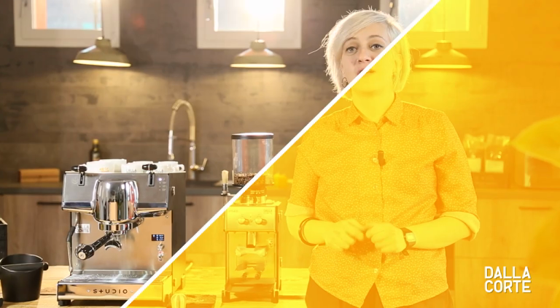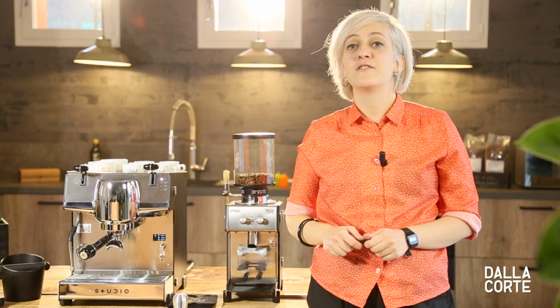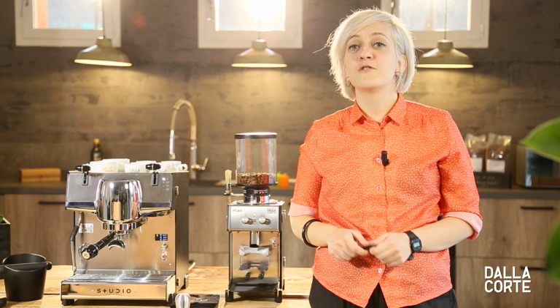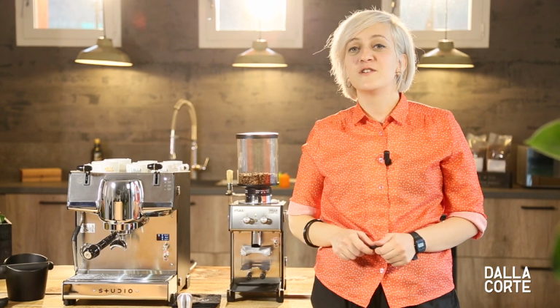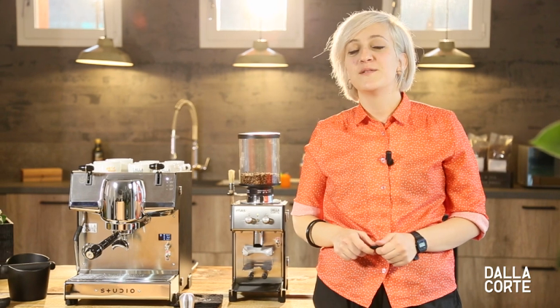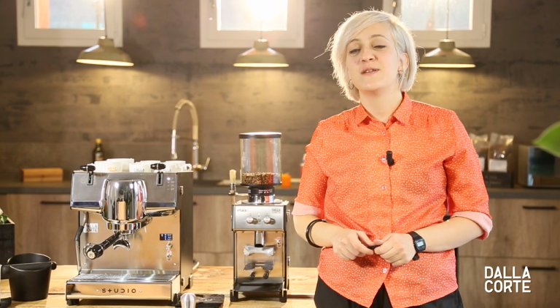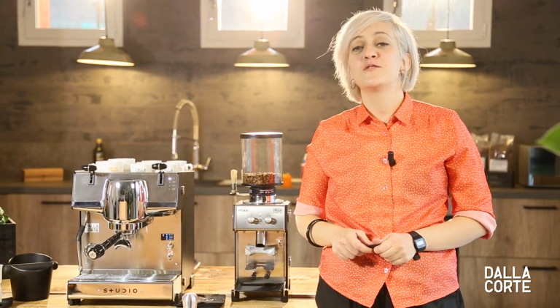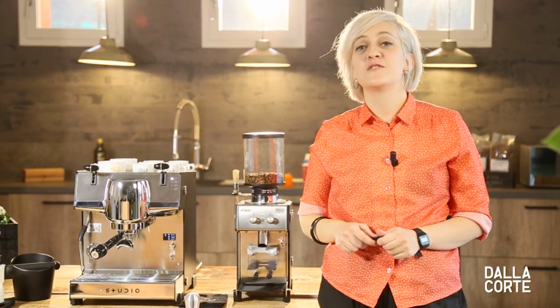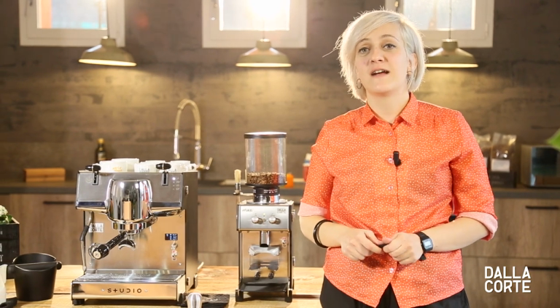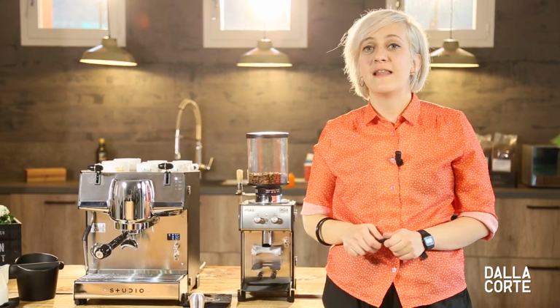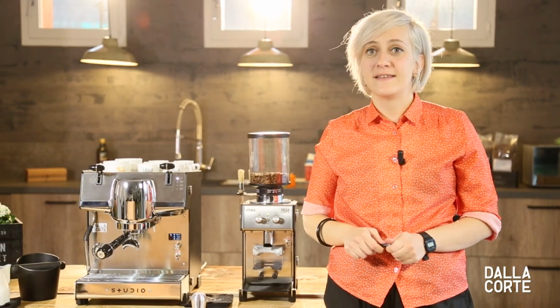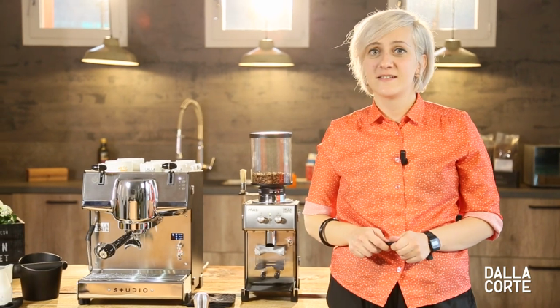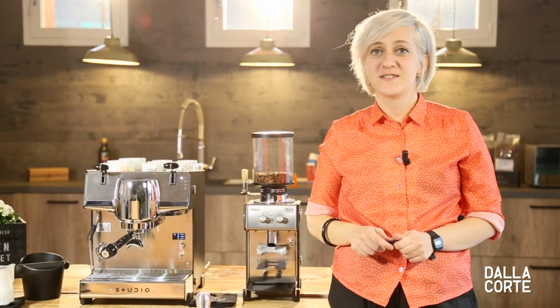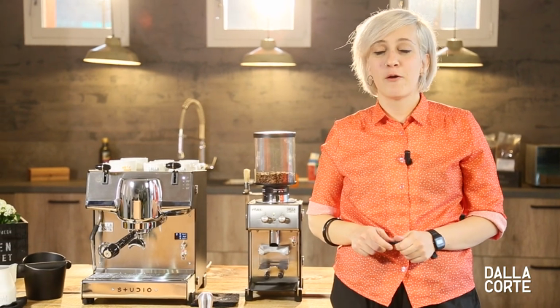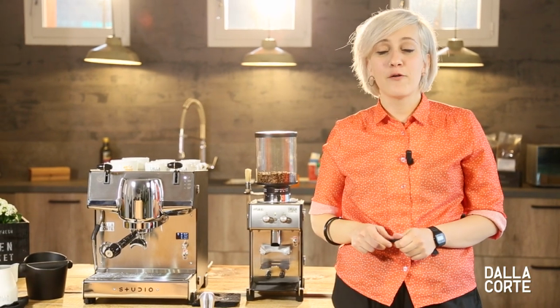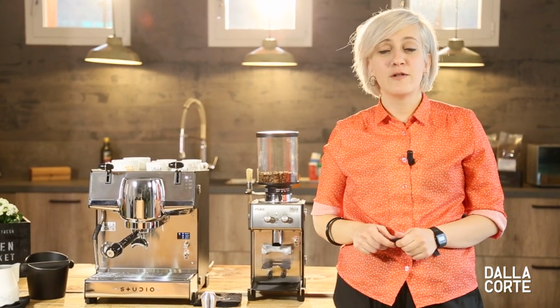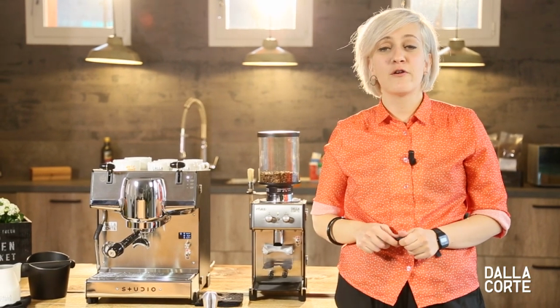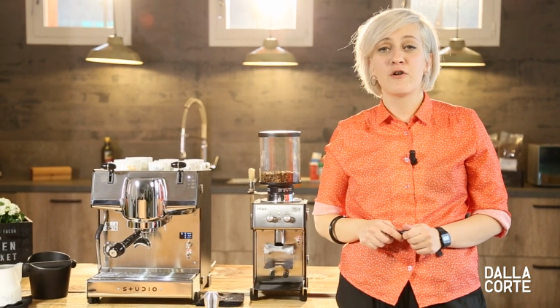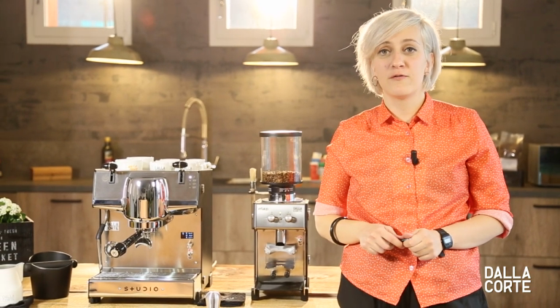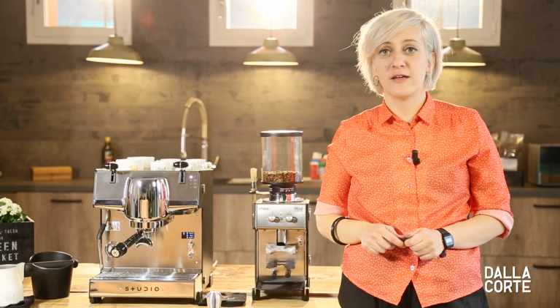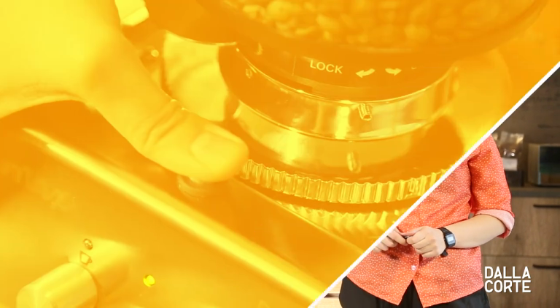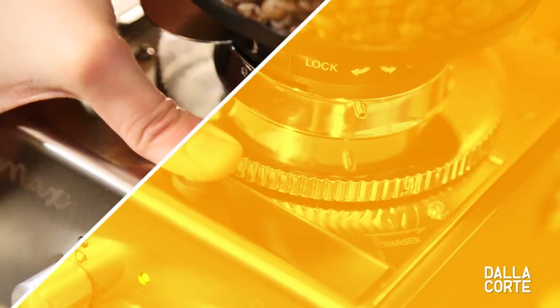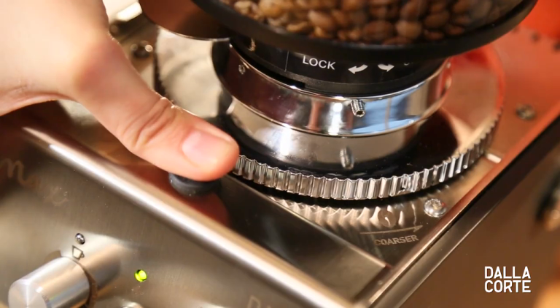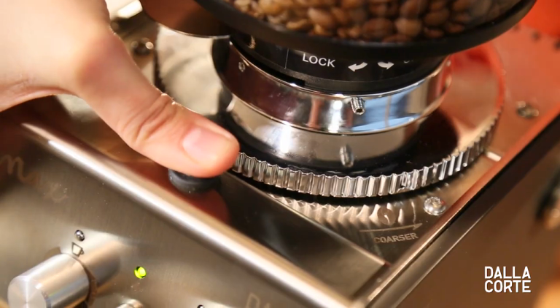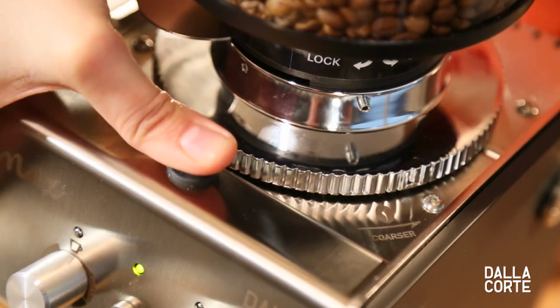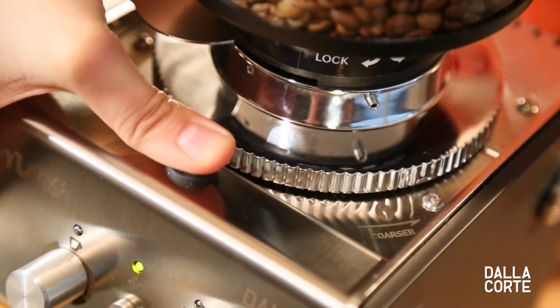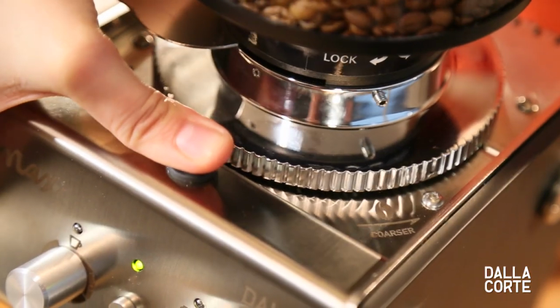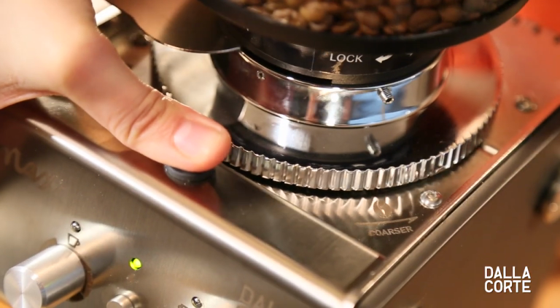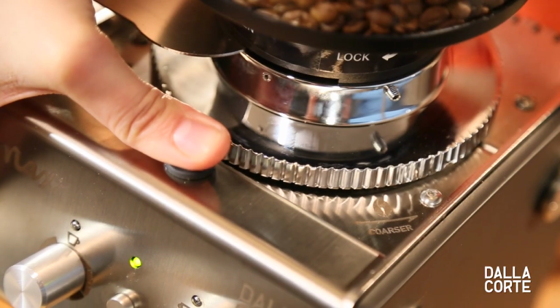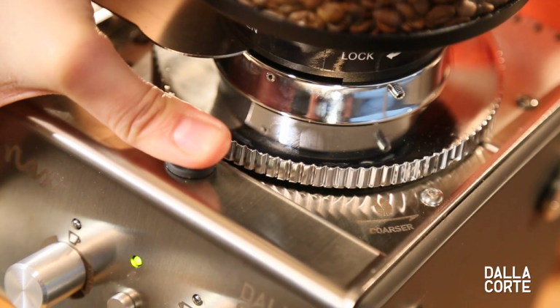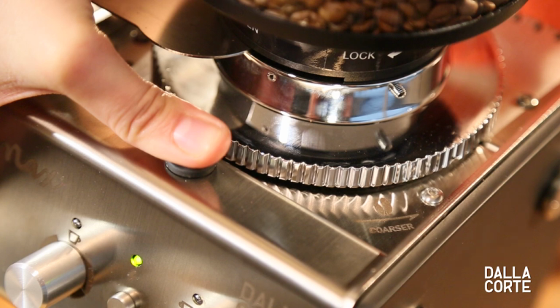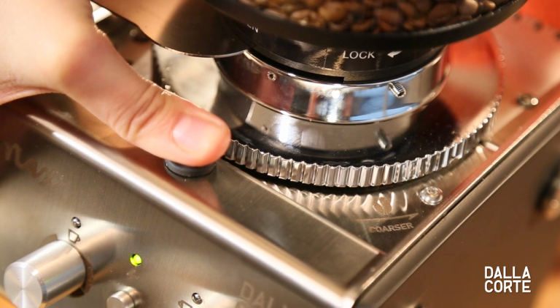To grind coarser means to extract less. So if you feel your coffee is a bit too bitter, grind coarser.